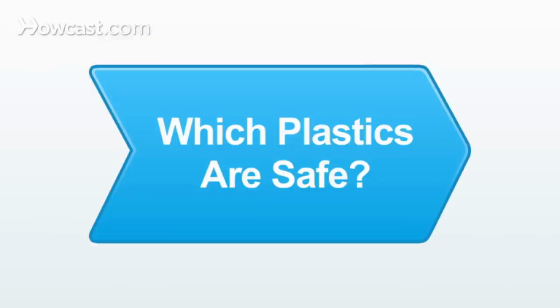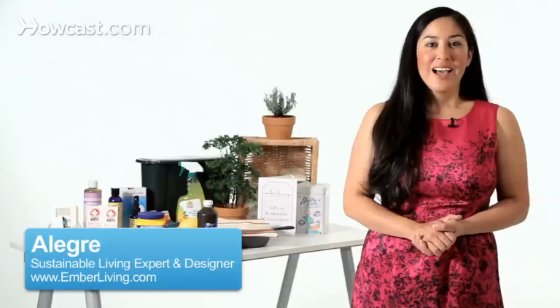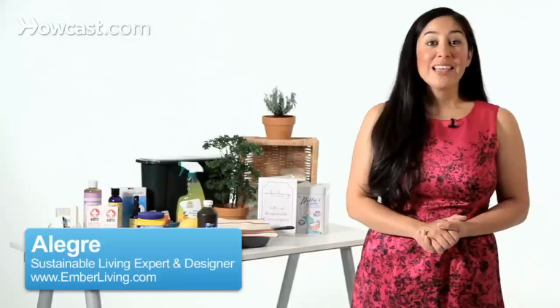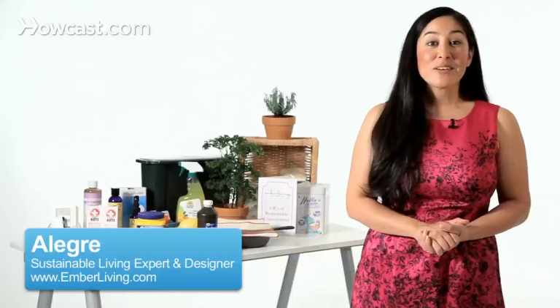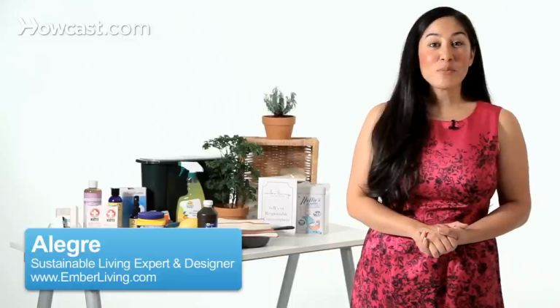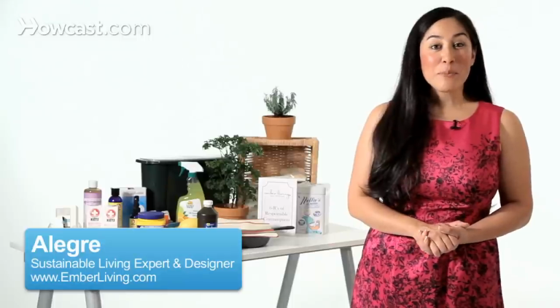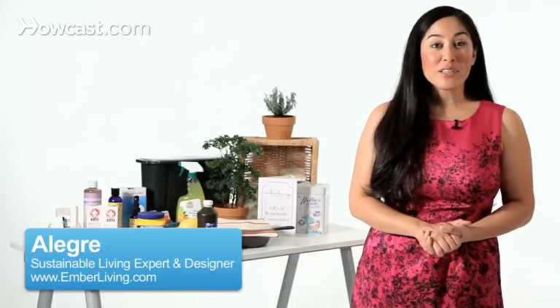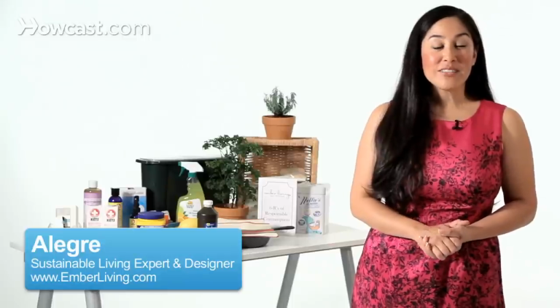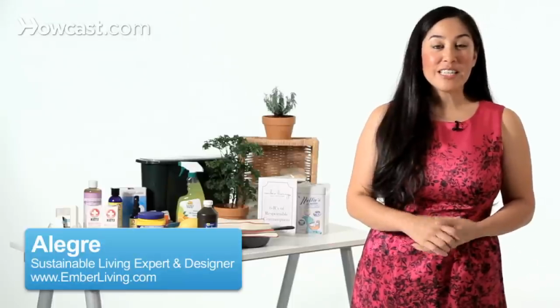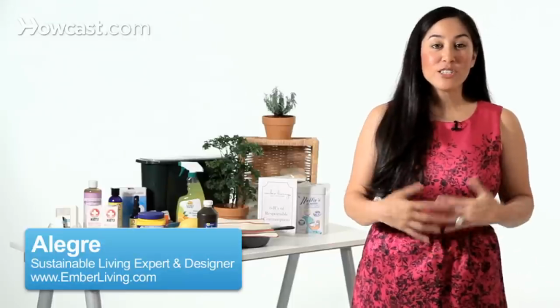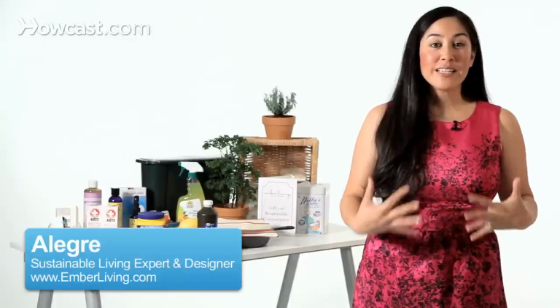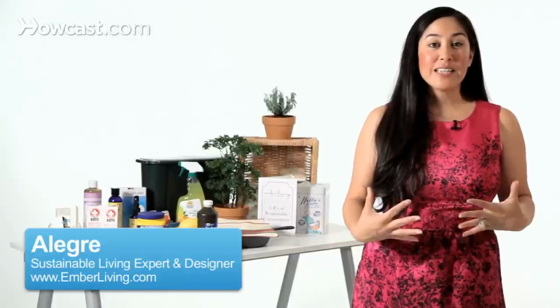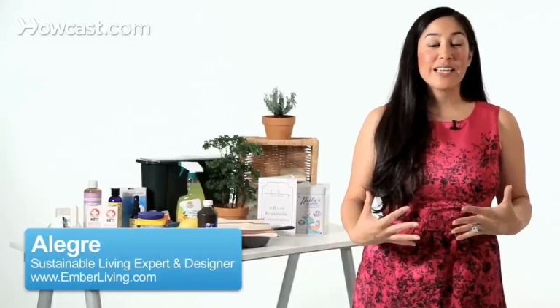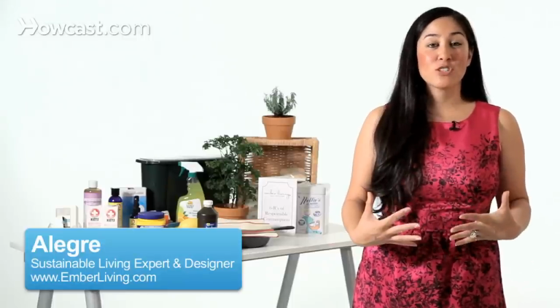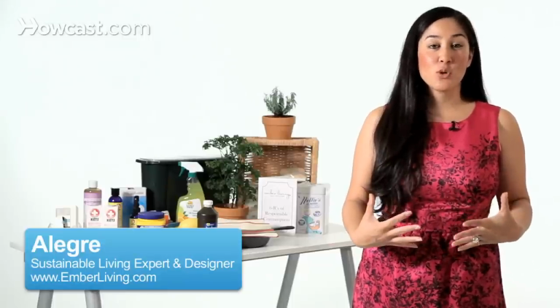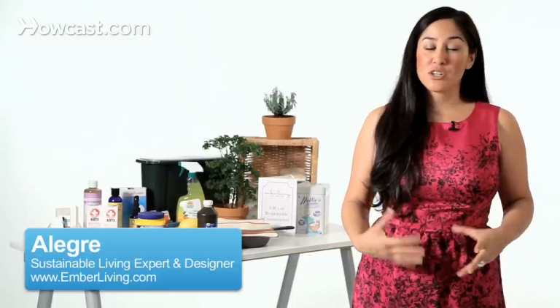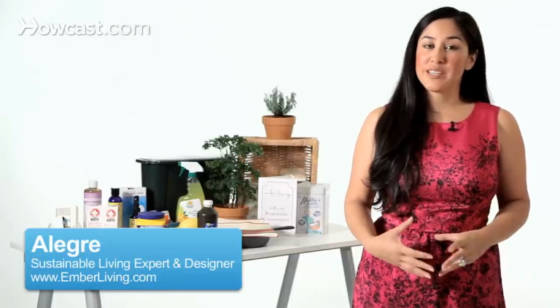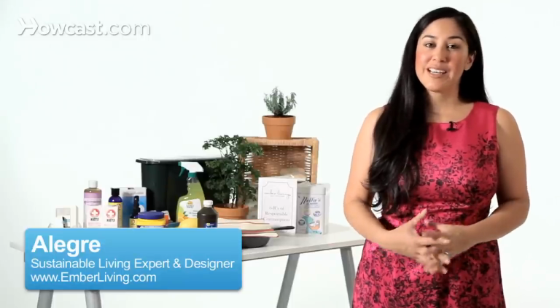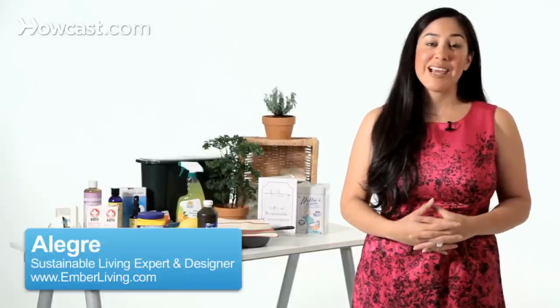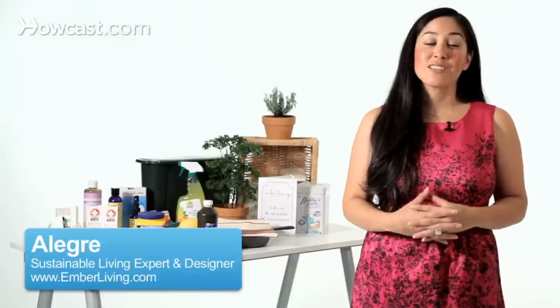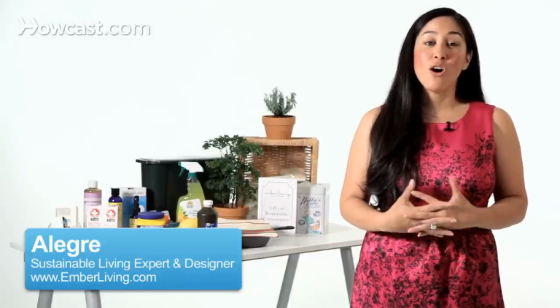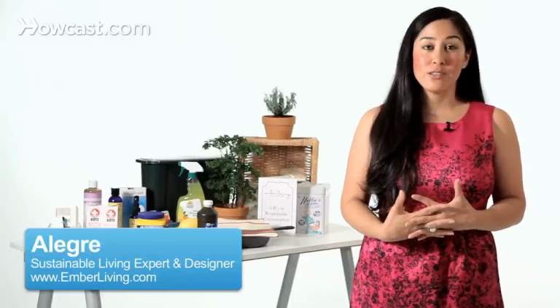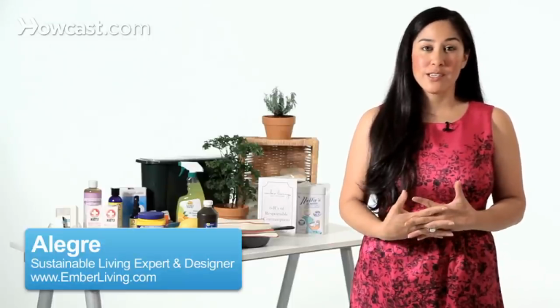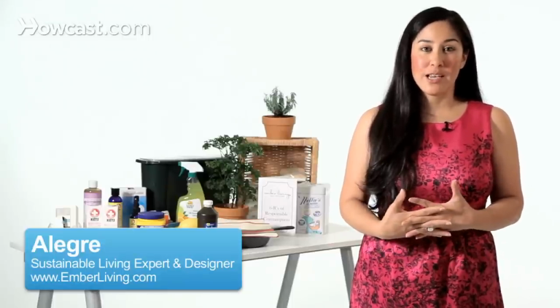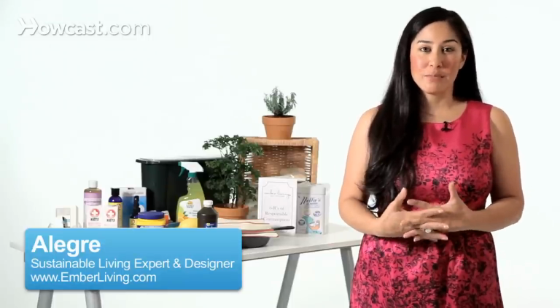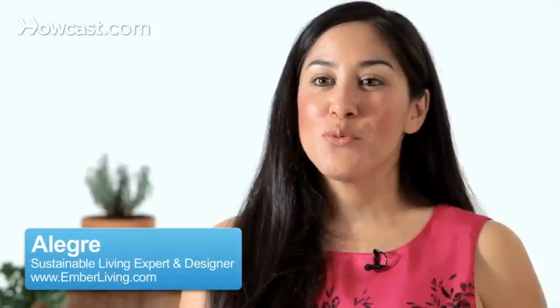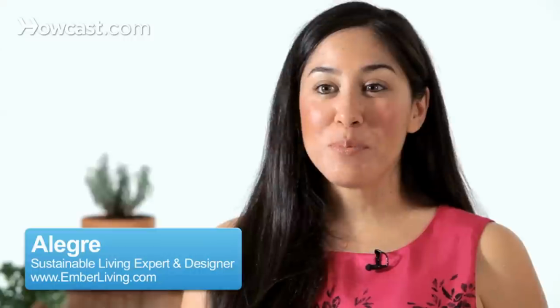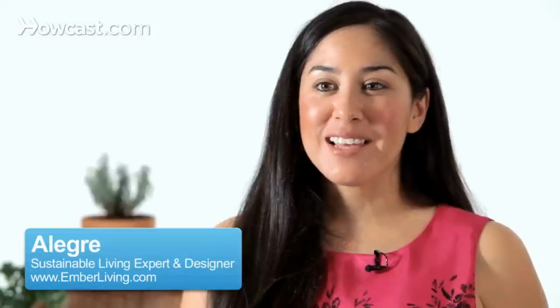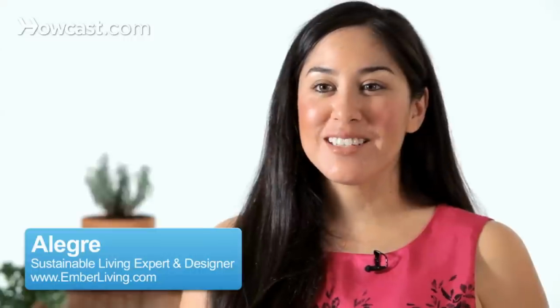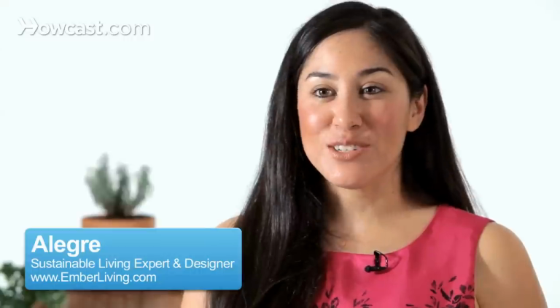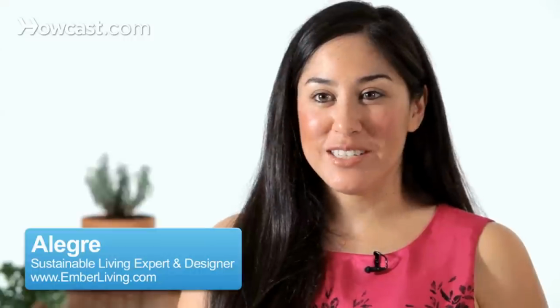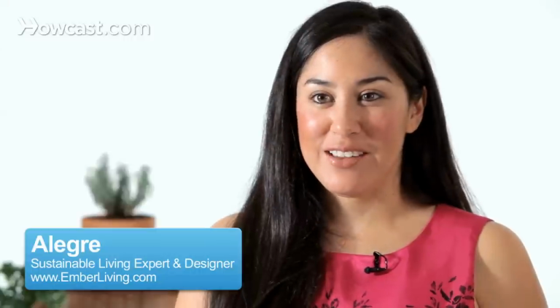Hi, Allegra from Ember Living here today to answer a question that I get asked all the time: What plastics are safe?